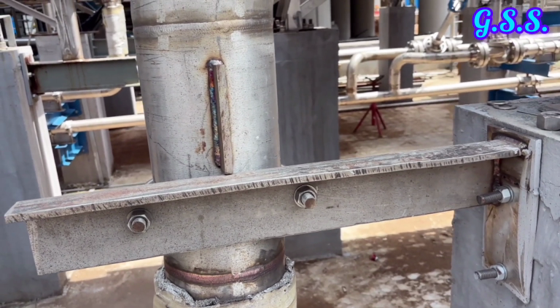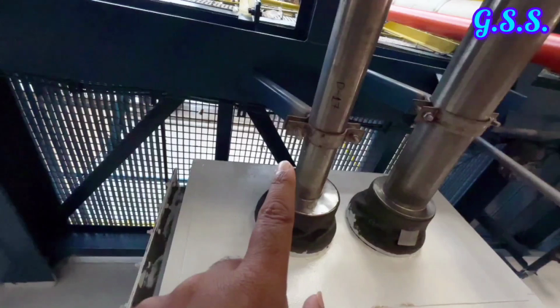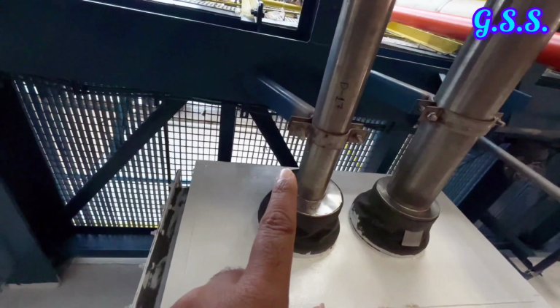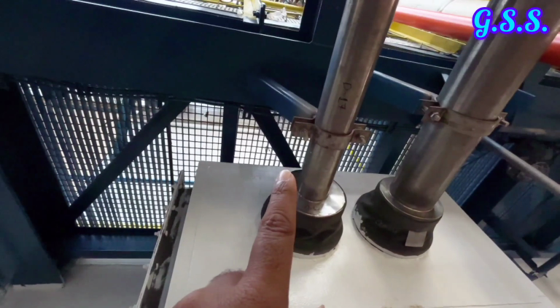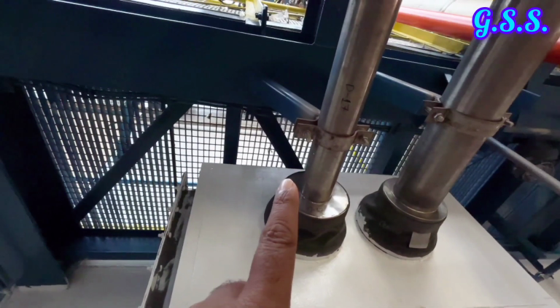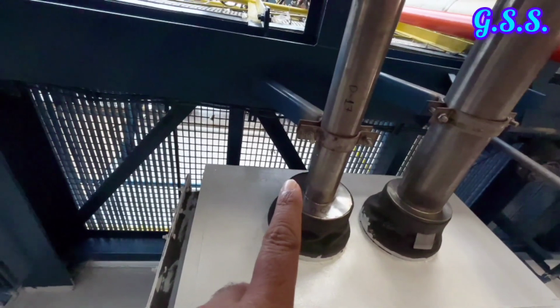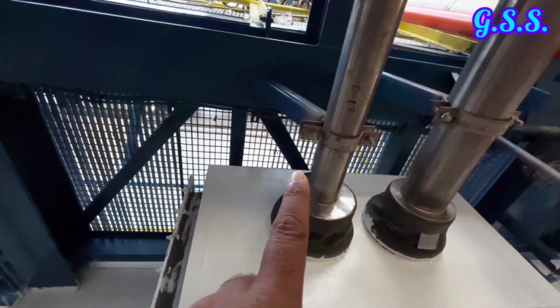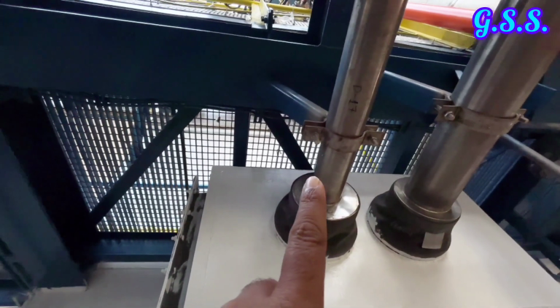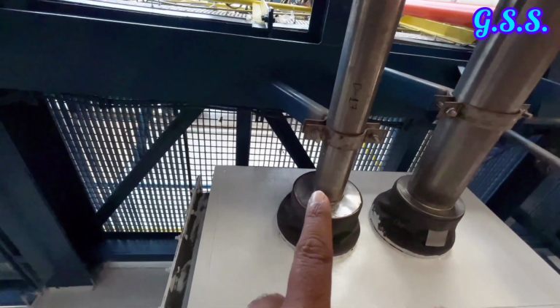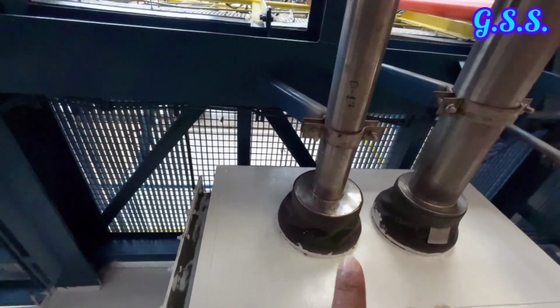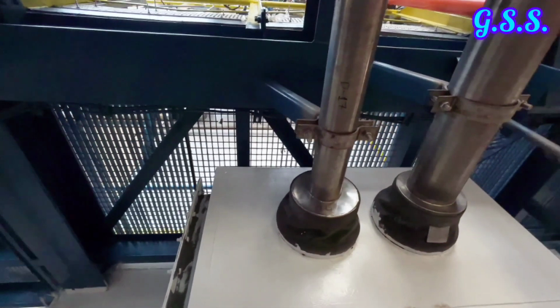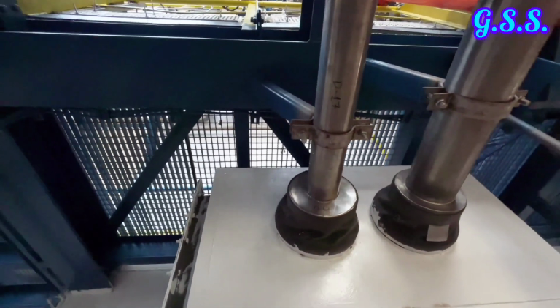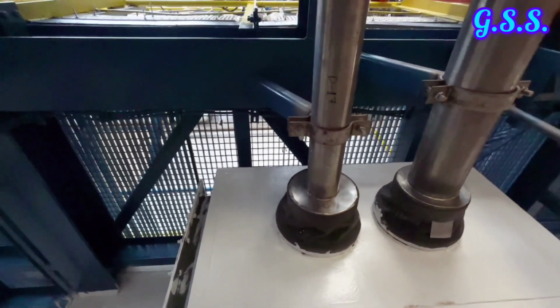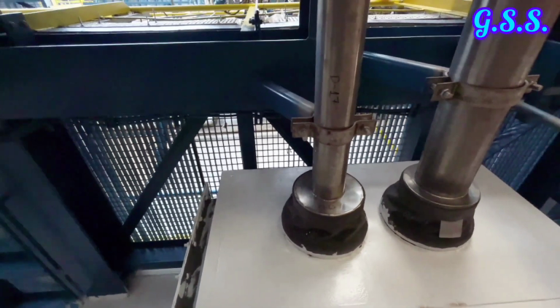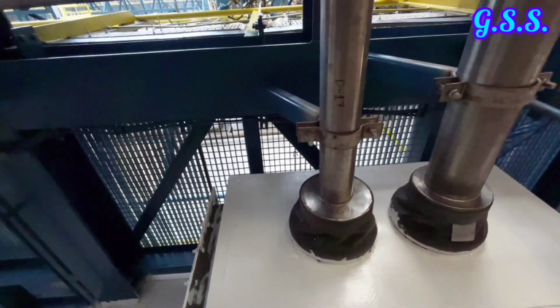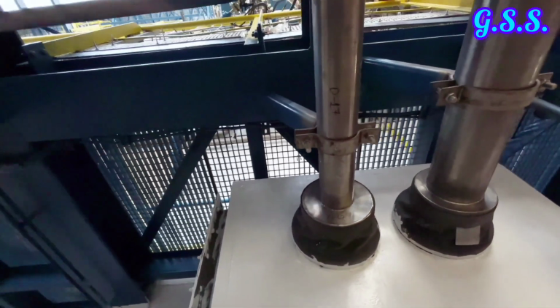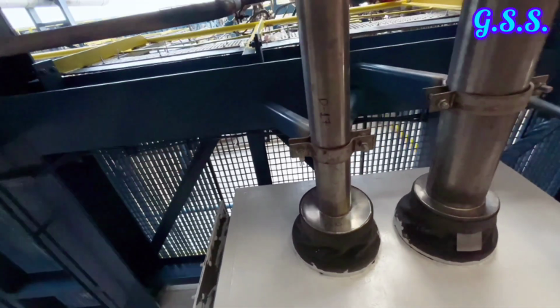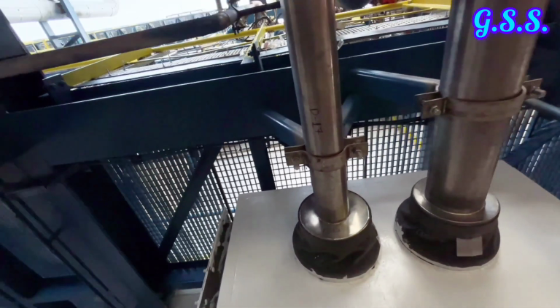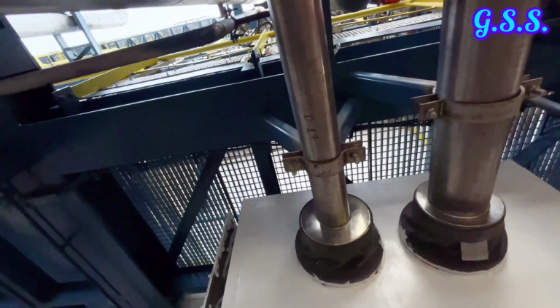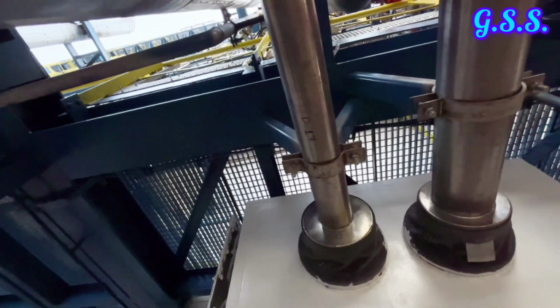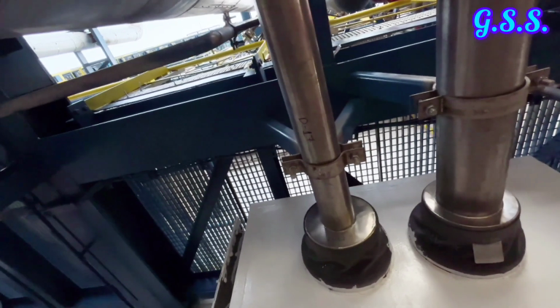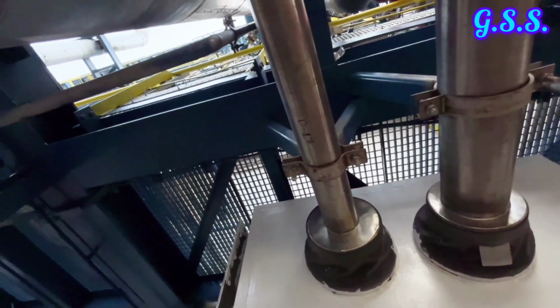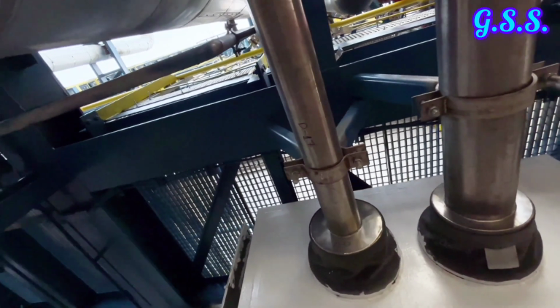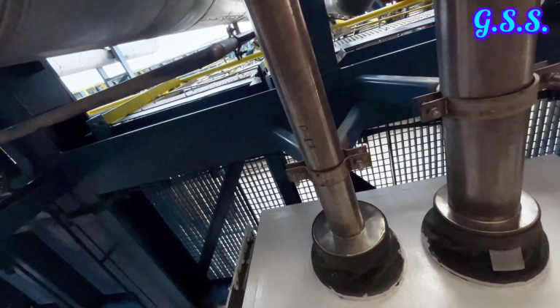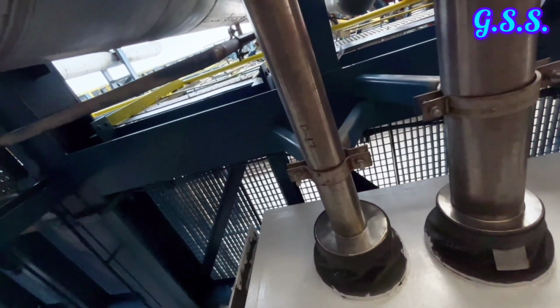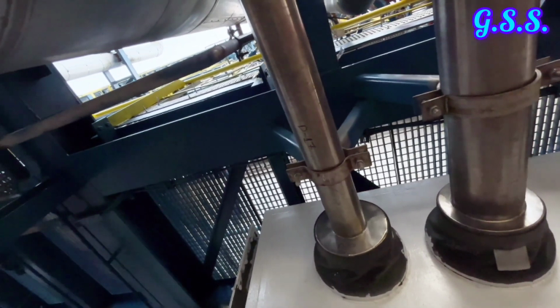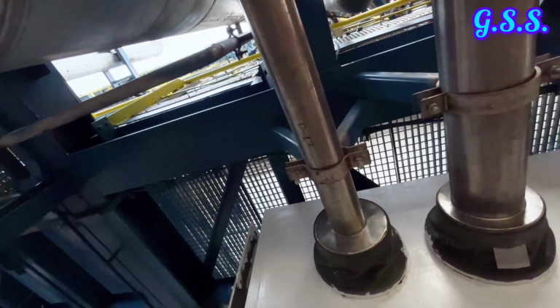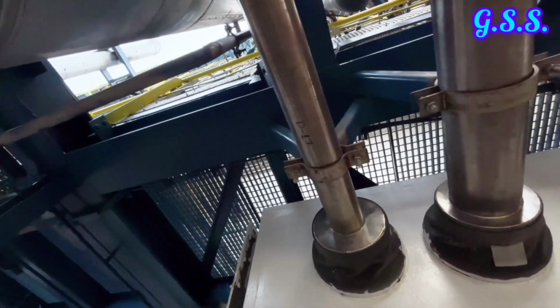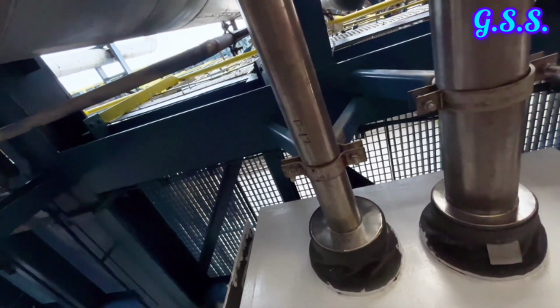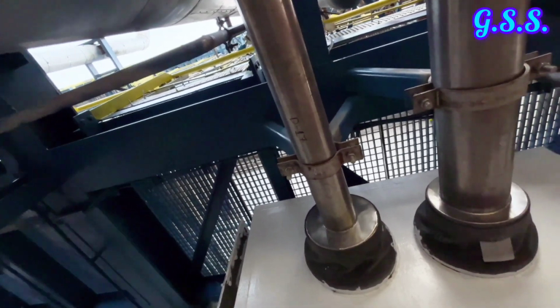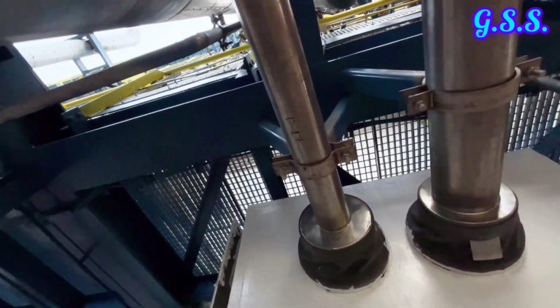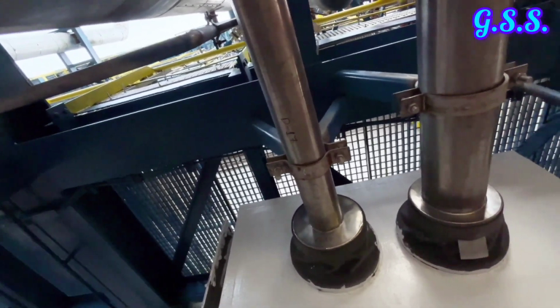This is a clamp type fixed support with angles welded to the clamp and structure.